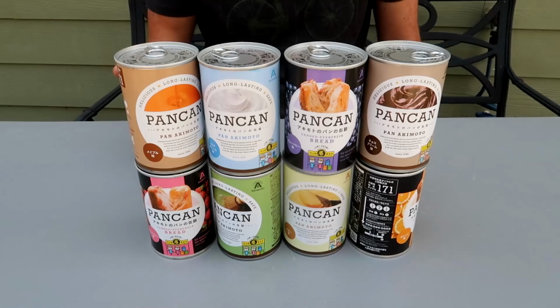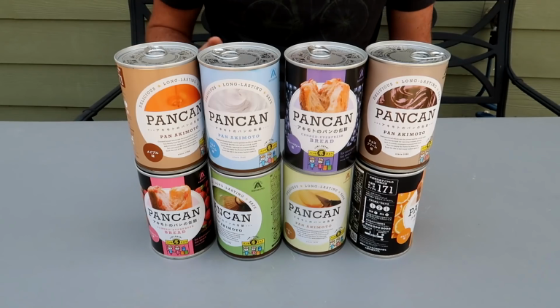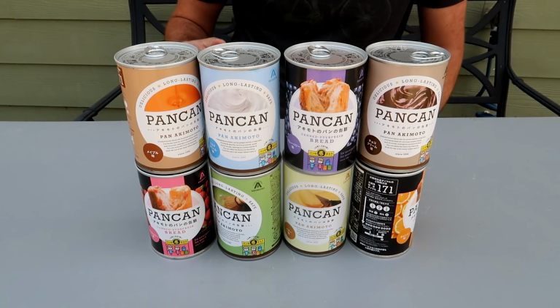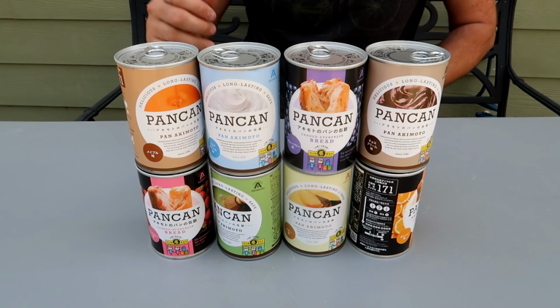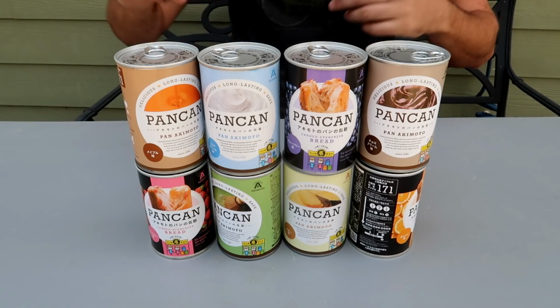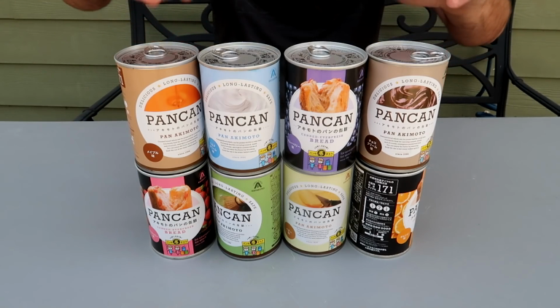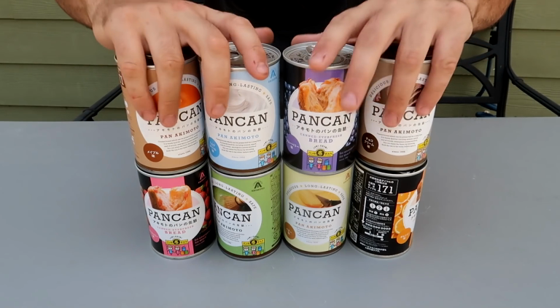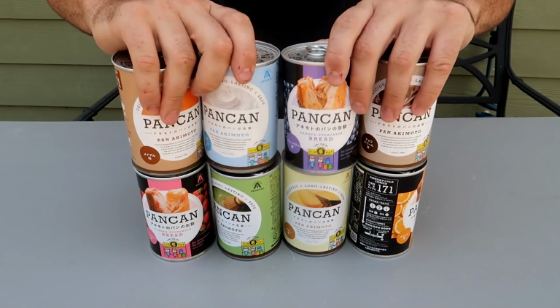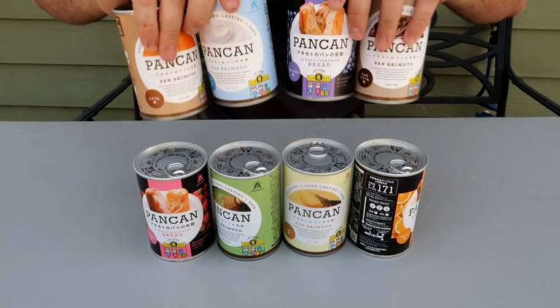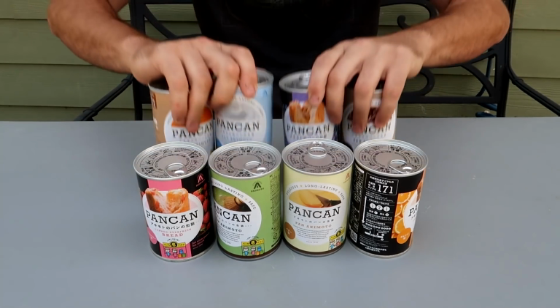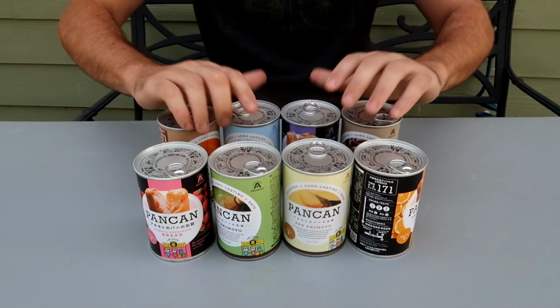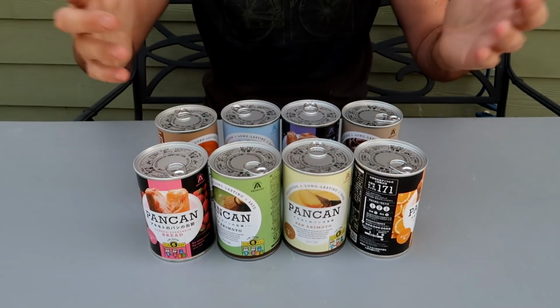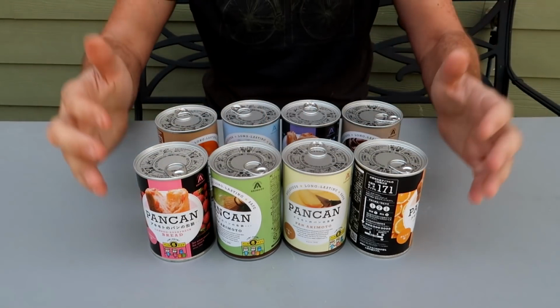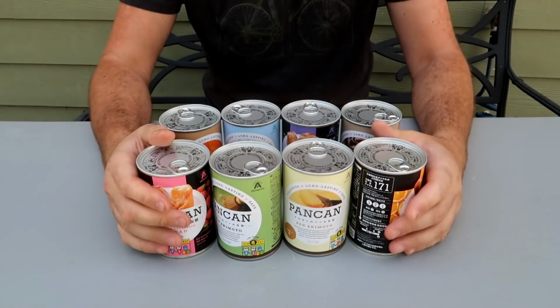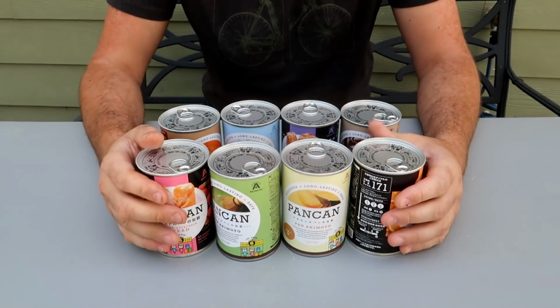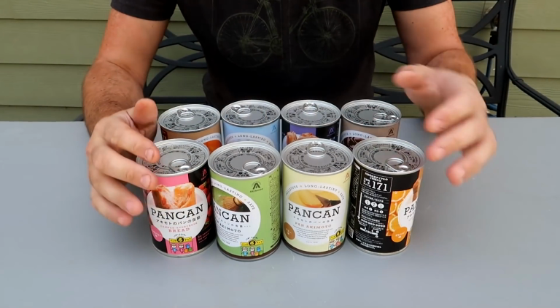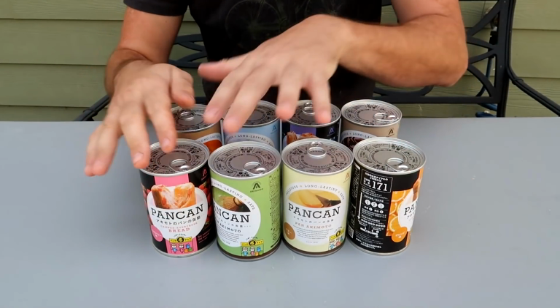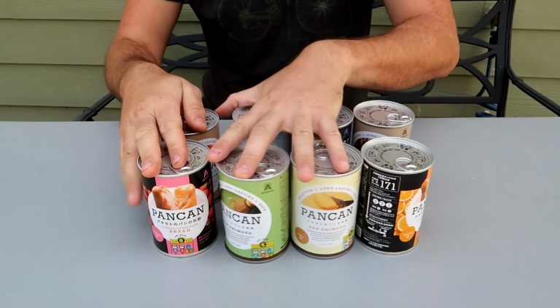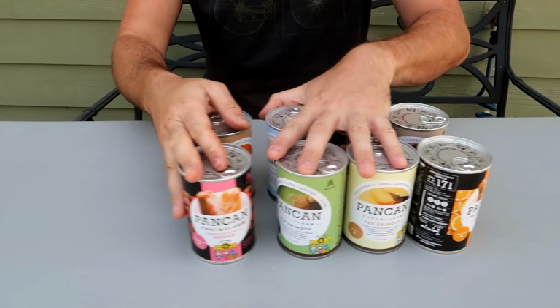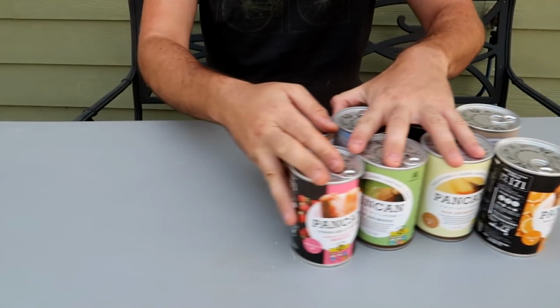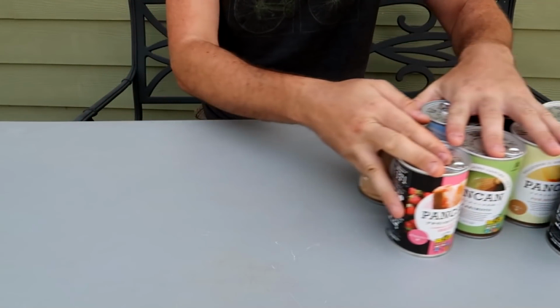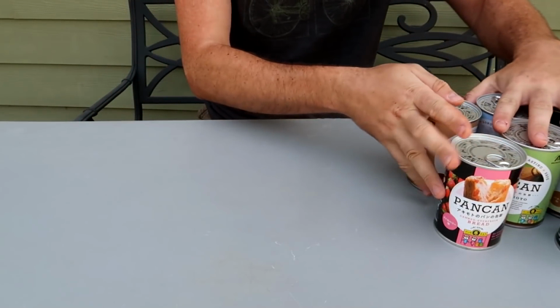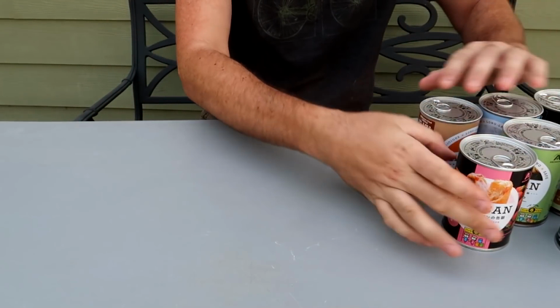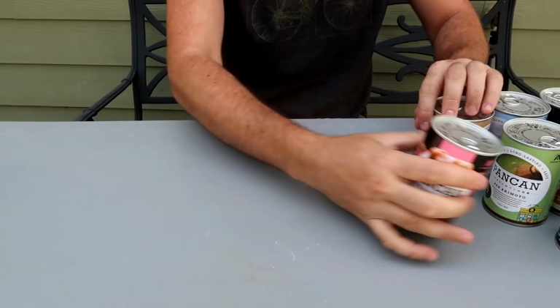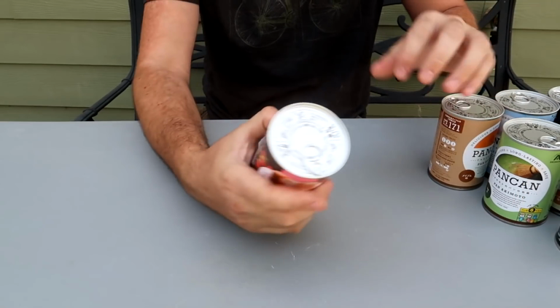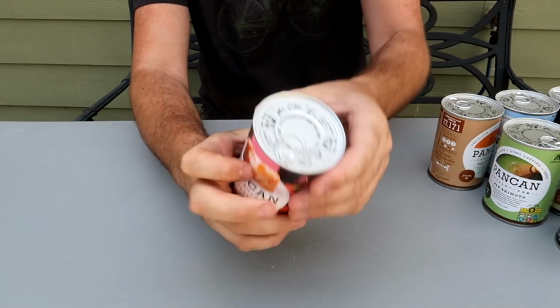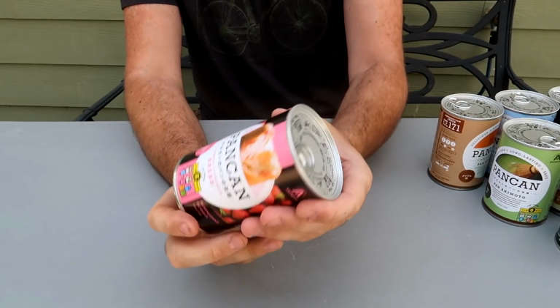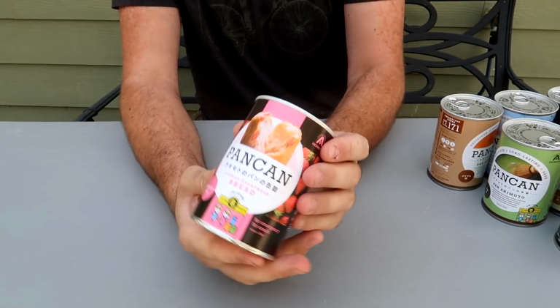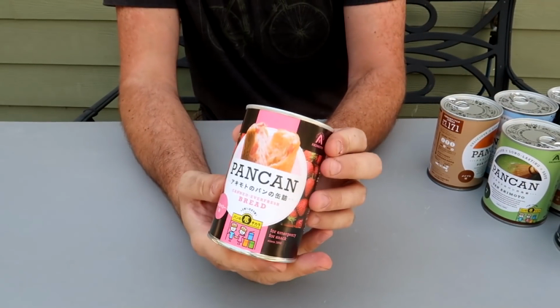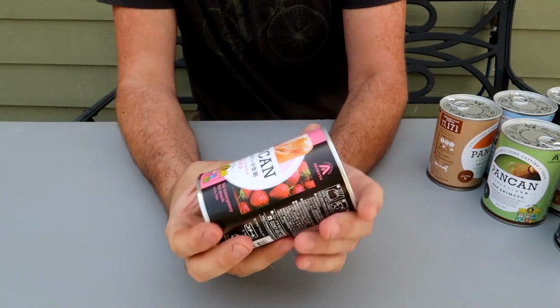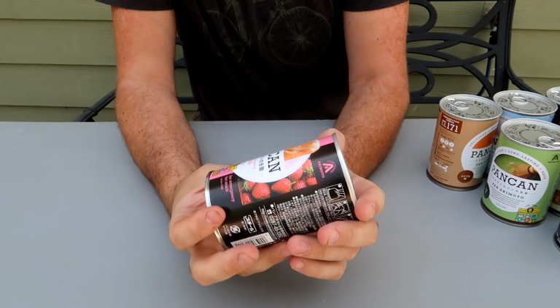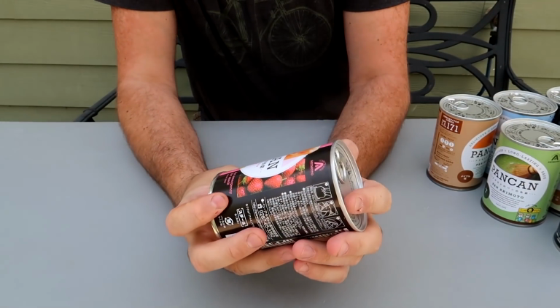Got it here, pecan in a can. Six of them straight from Japan. Let's taste test them. First of all, let's open it.